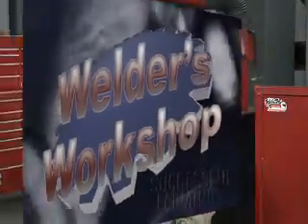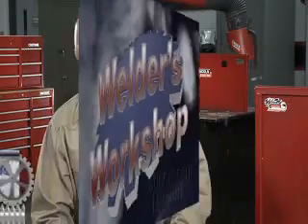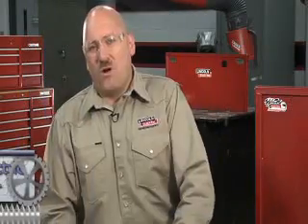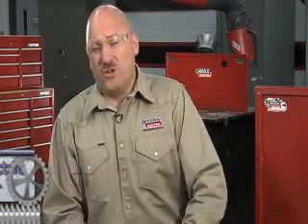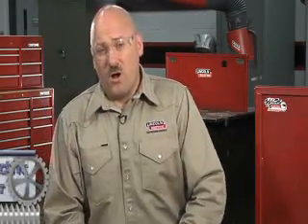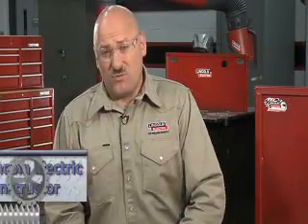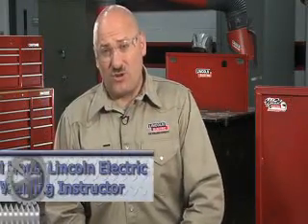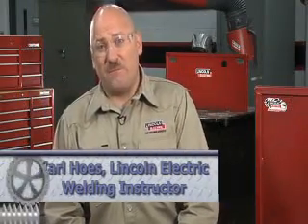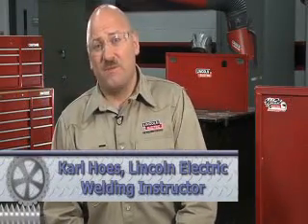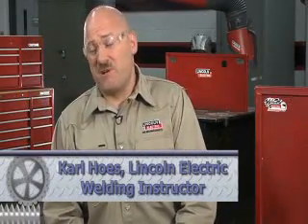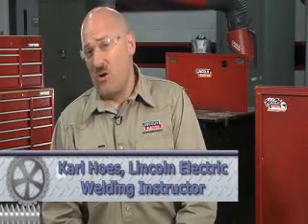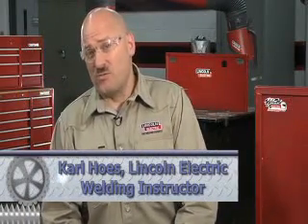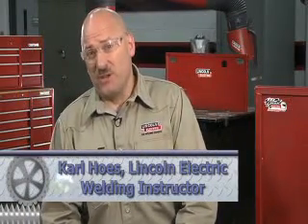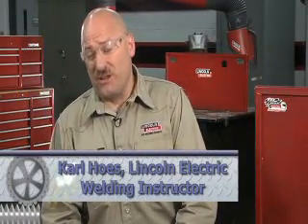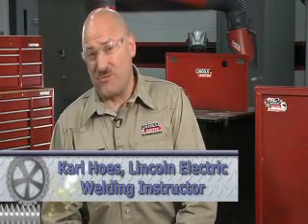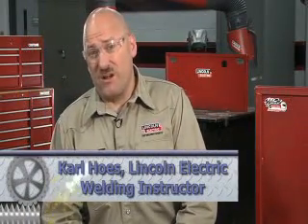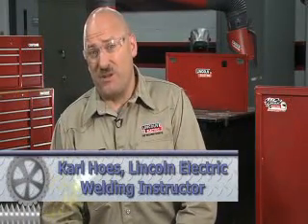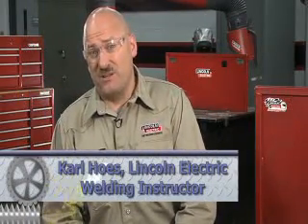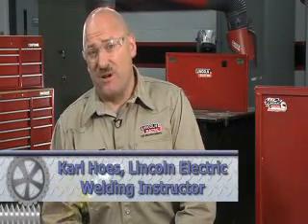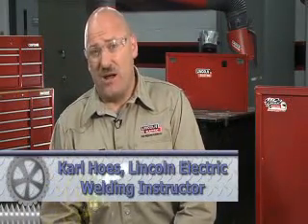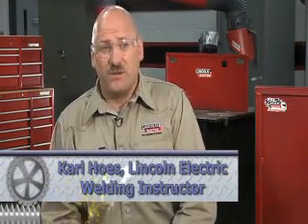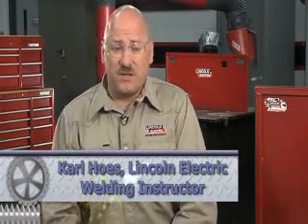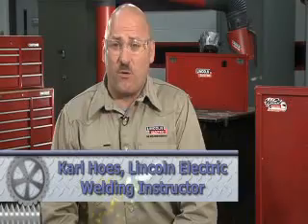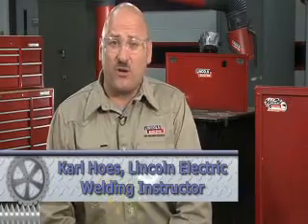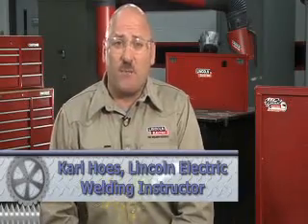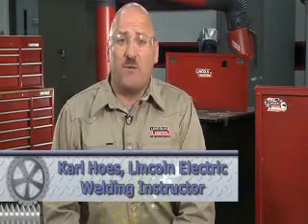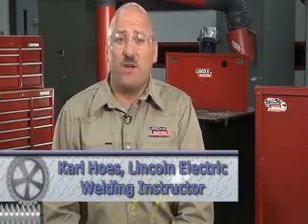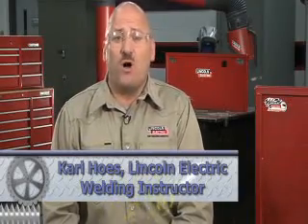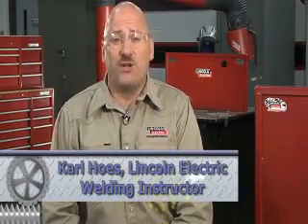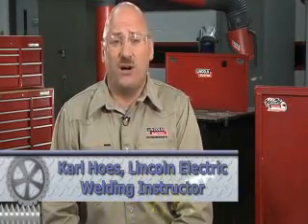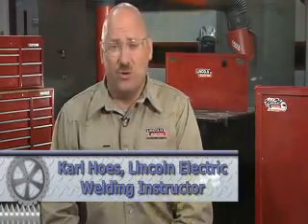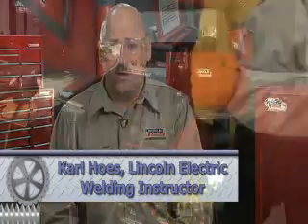Hi, welcome to the Welder's Workshop. I'm Carl Hose from the Lincoln Electric Company in Cleveland, Ohio, and today we're going to talk about MIG welding of aluminum.